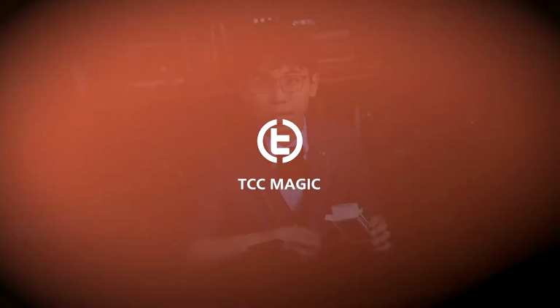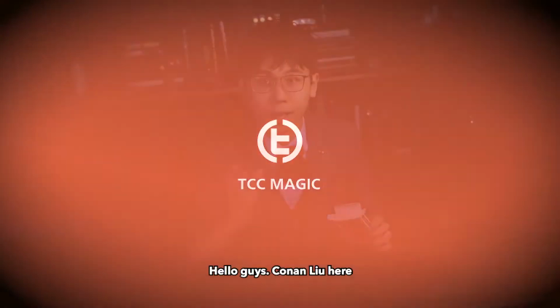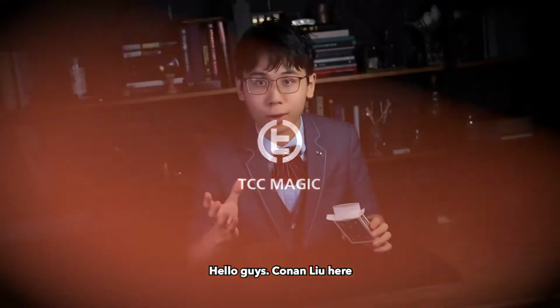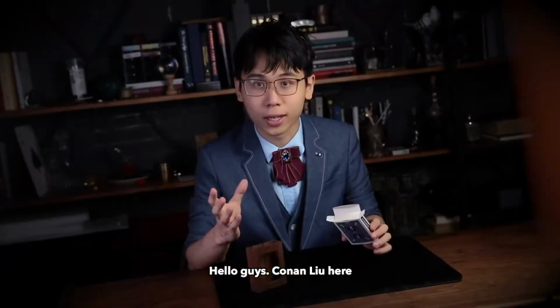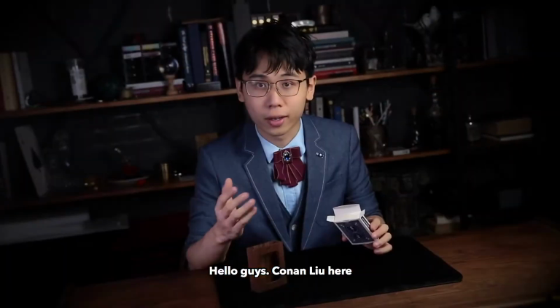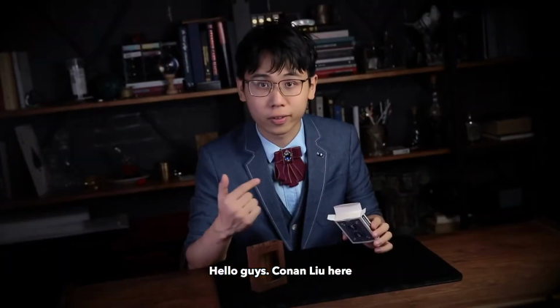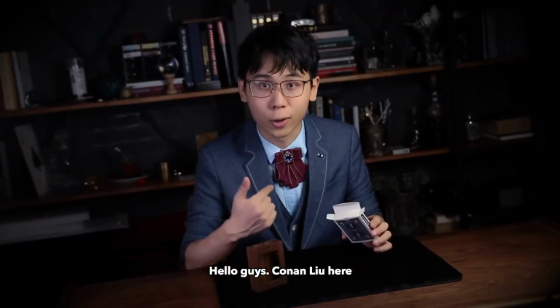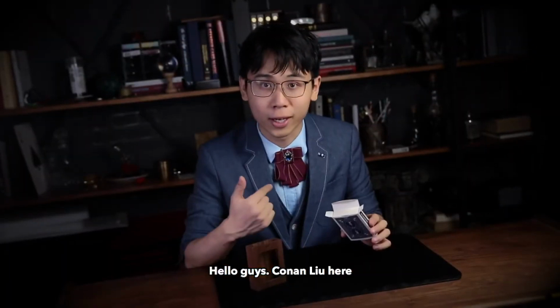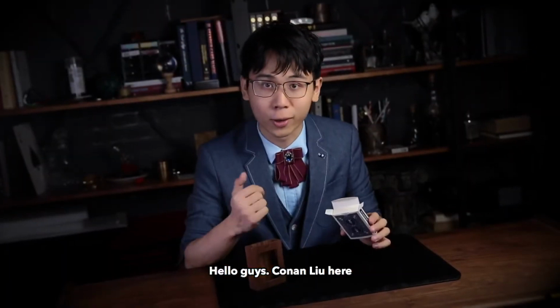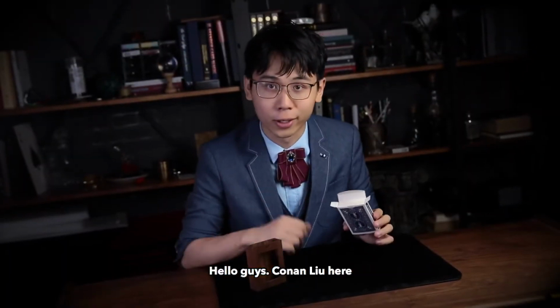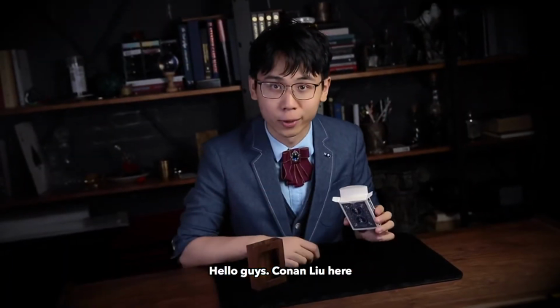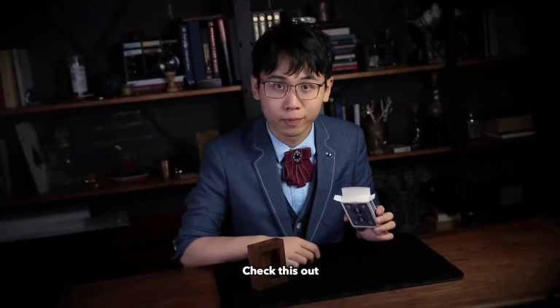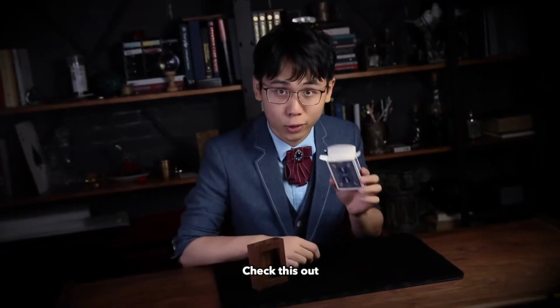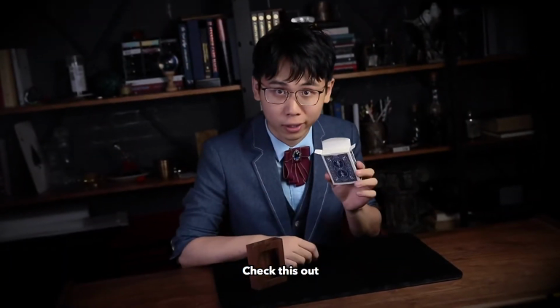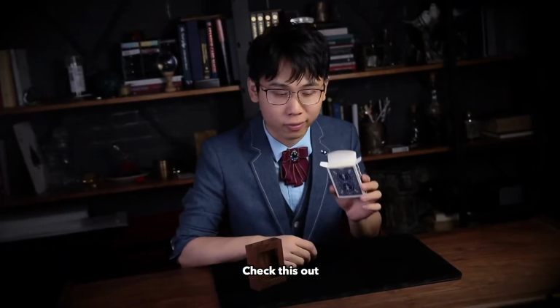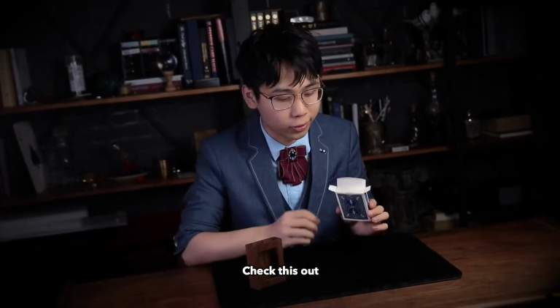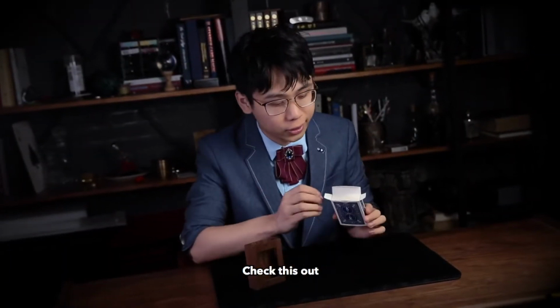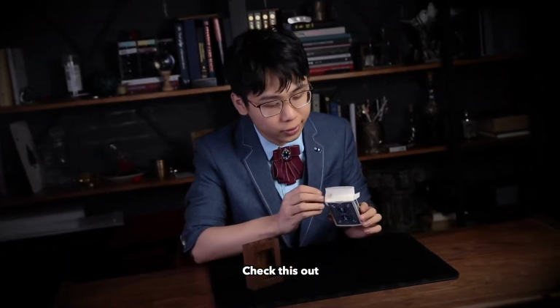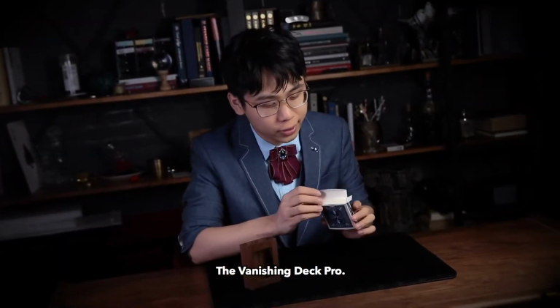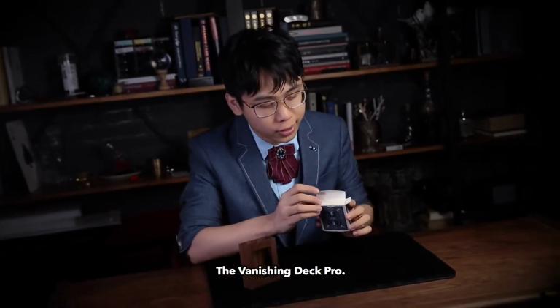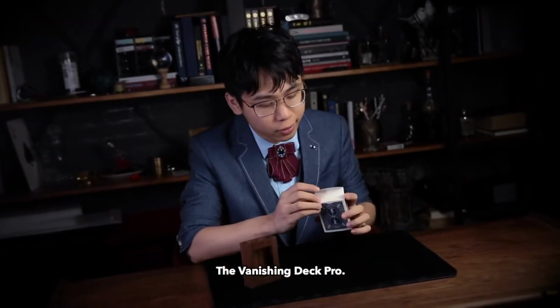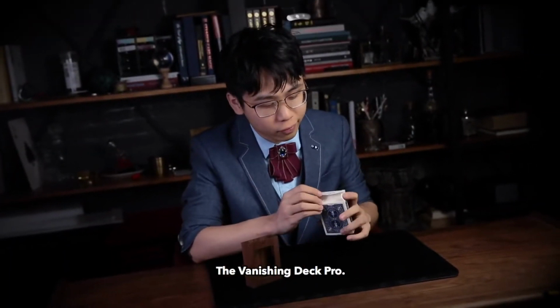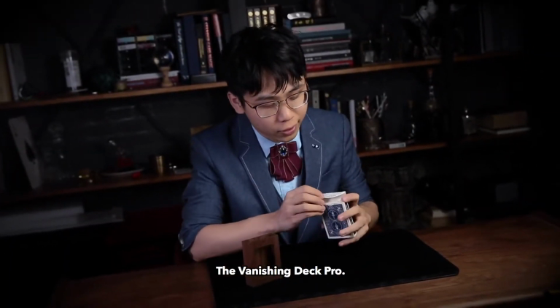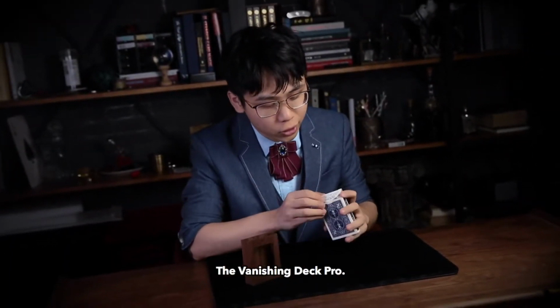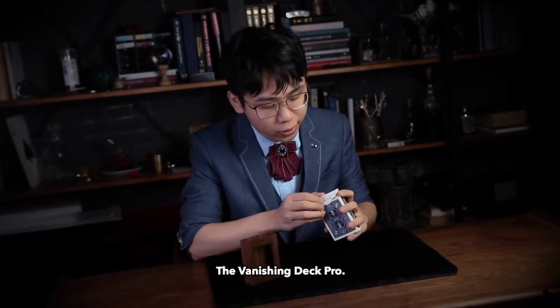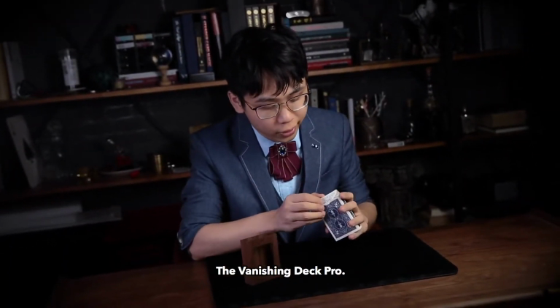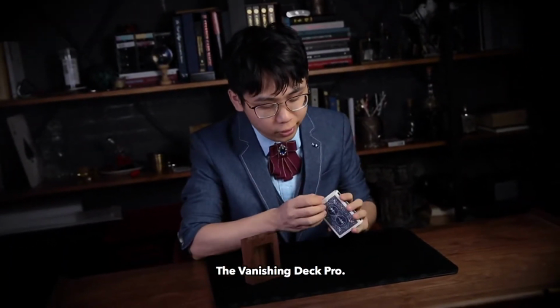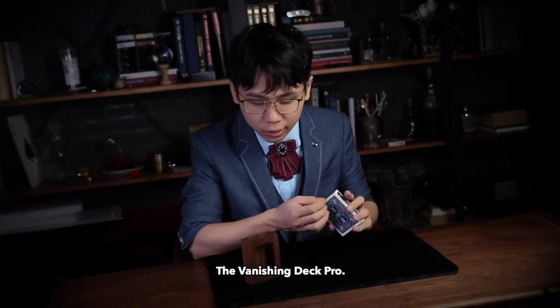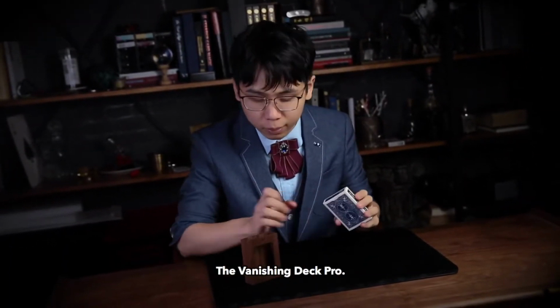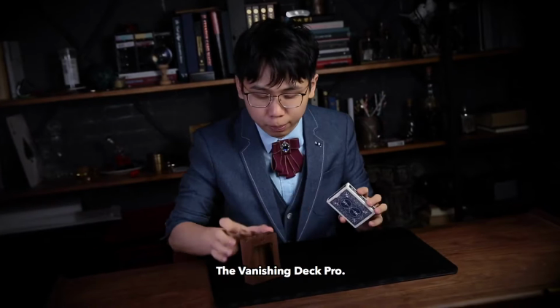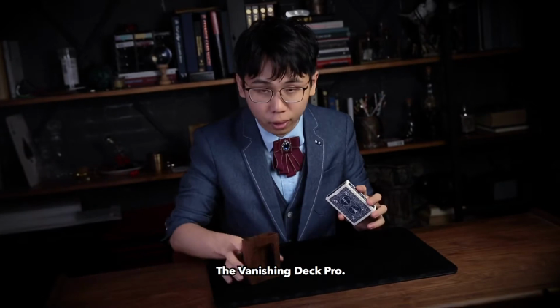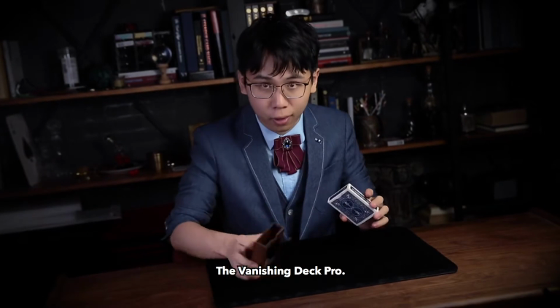Hello guys, ToeNanRyu here. Check this out. The vanishing deck cross.